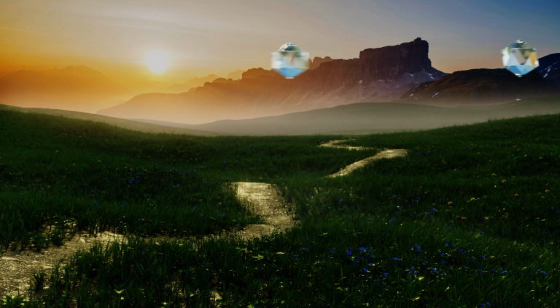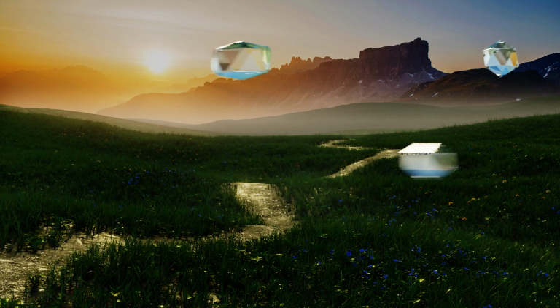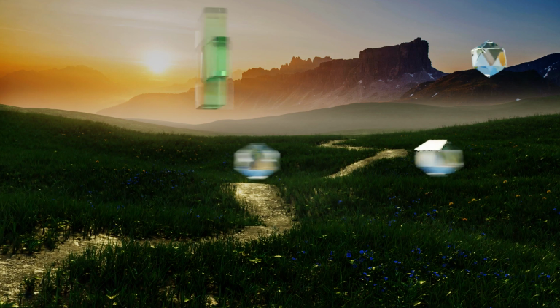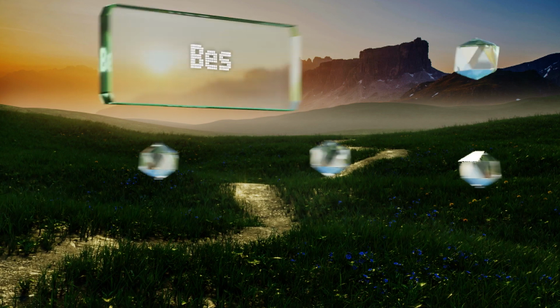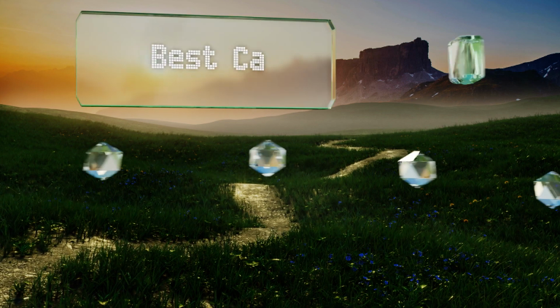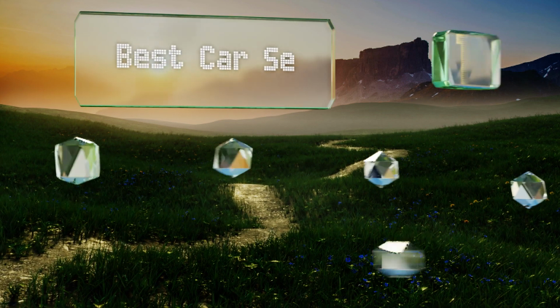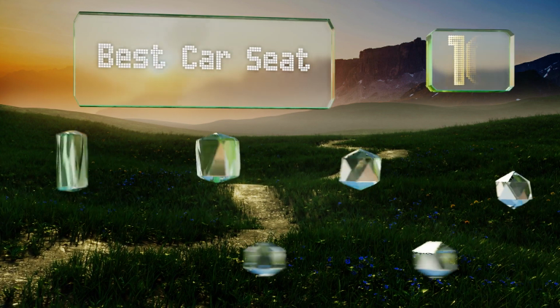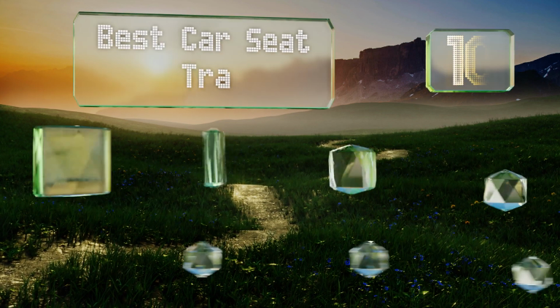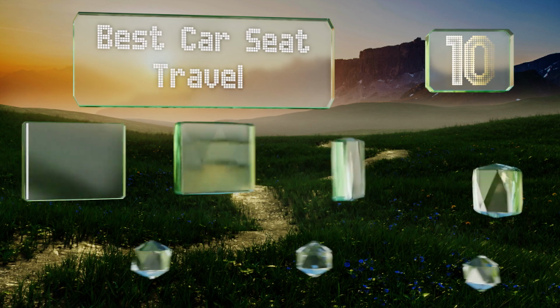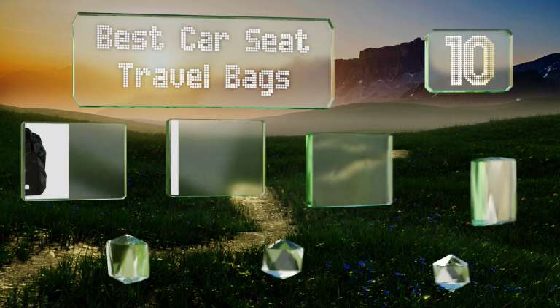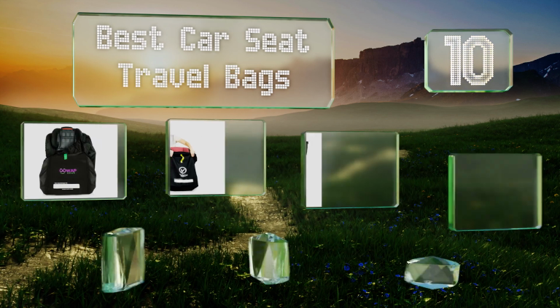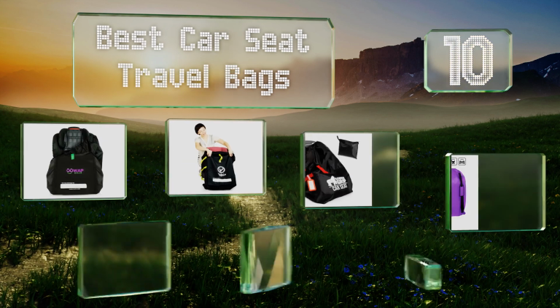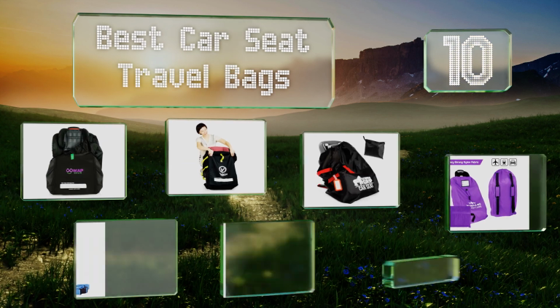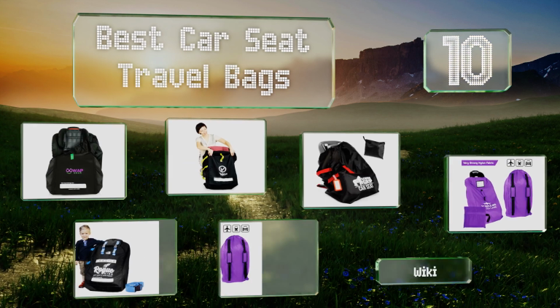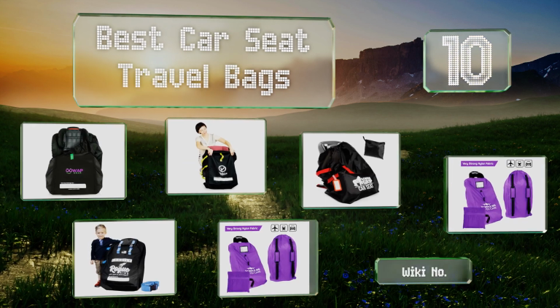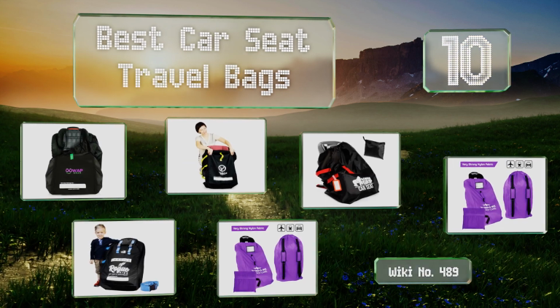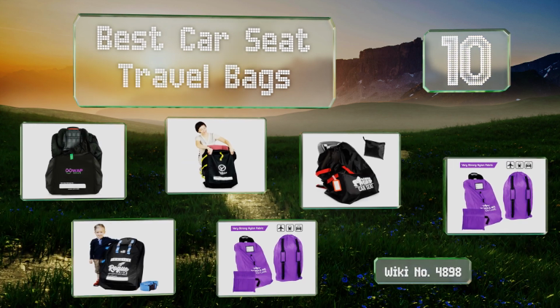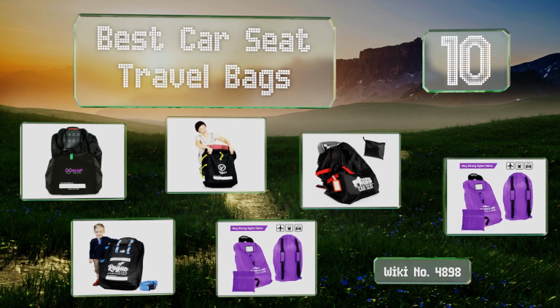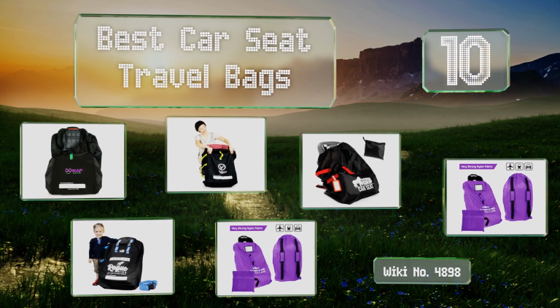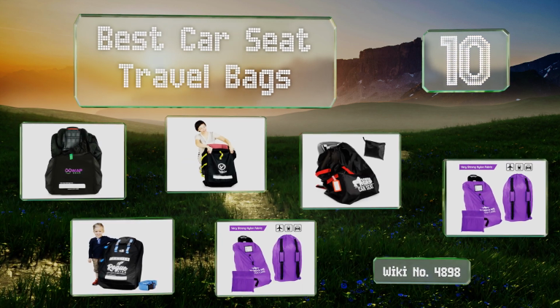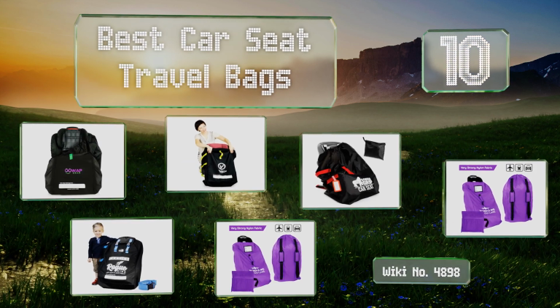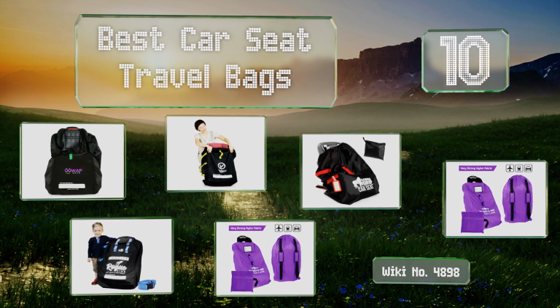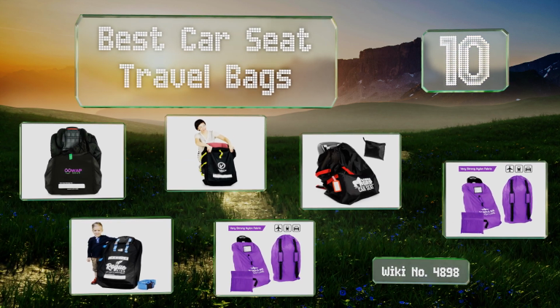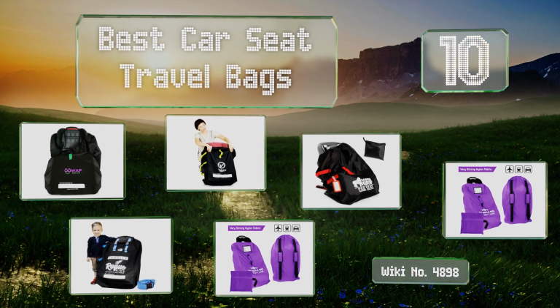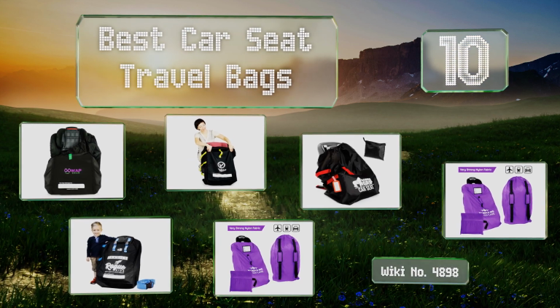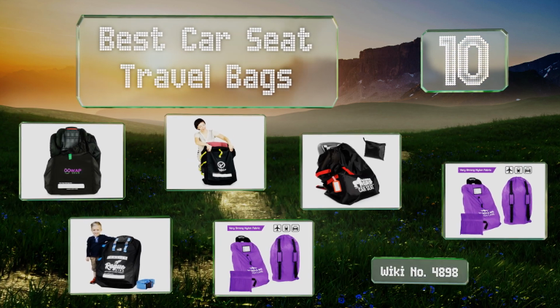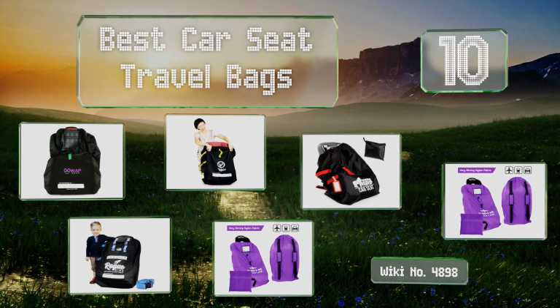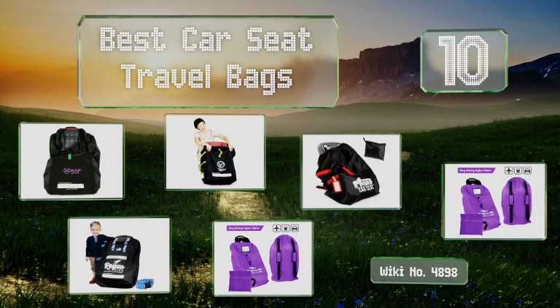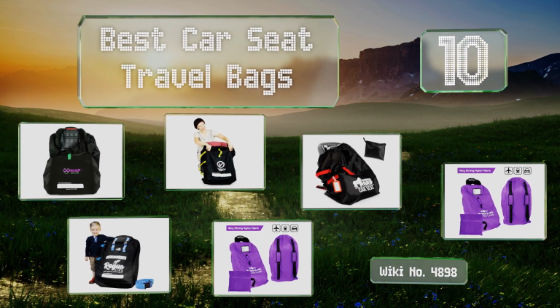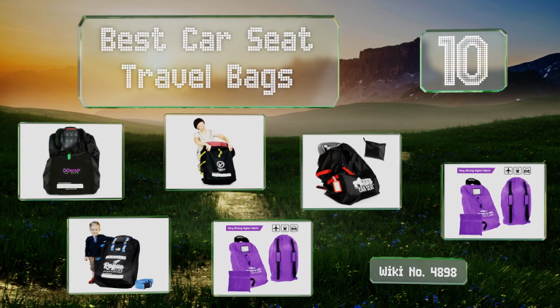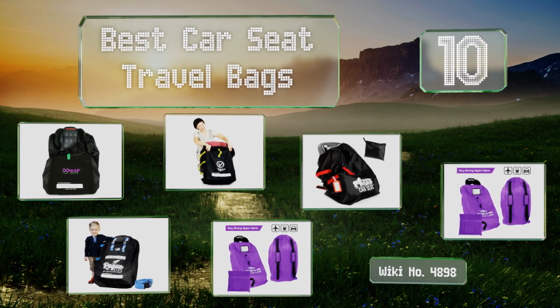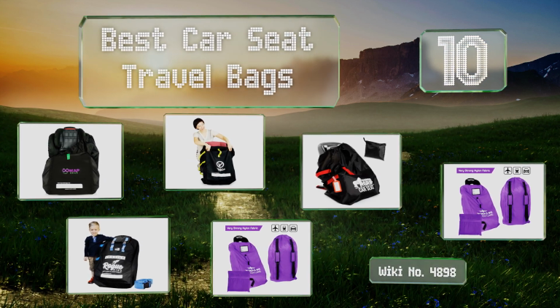EasyVid presents the 10 best car seat travel bags. Let's get started with the list.